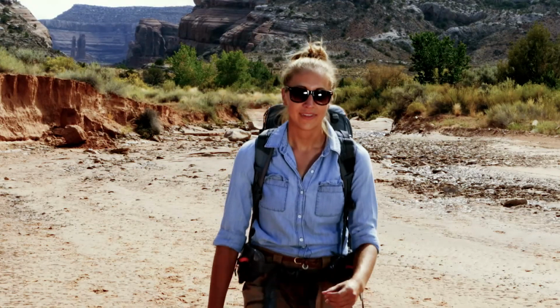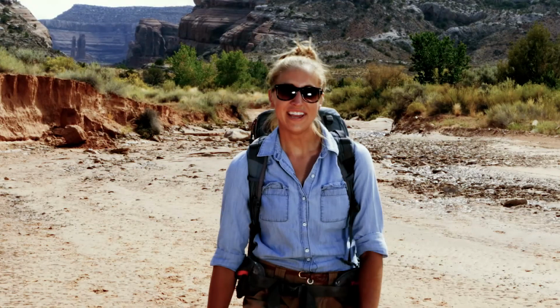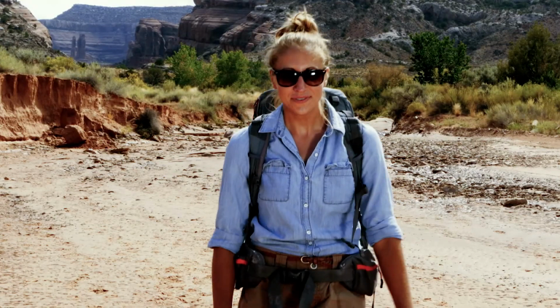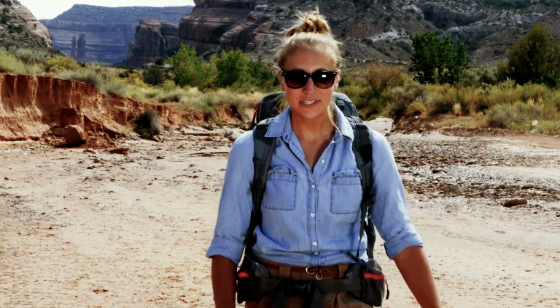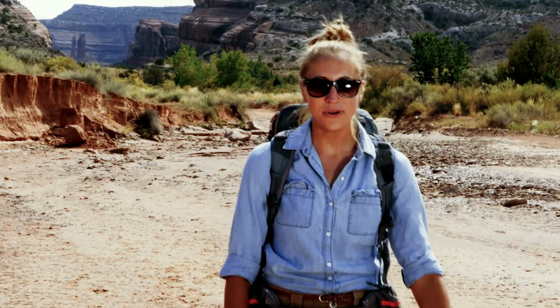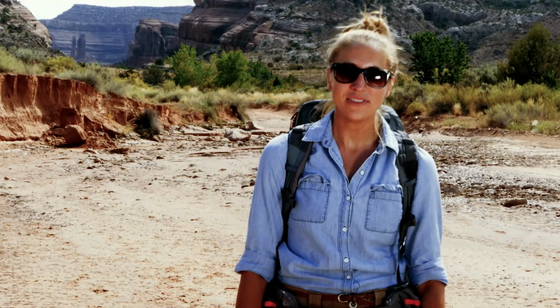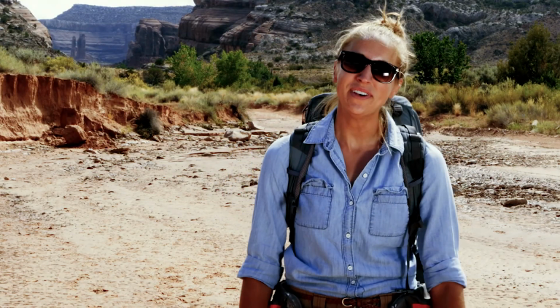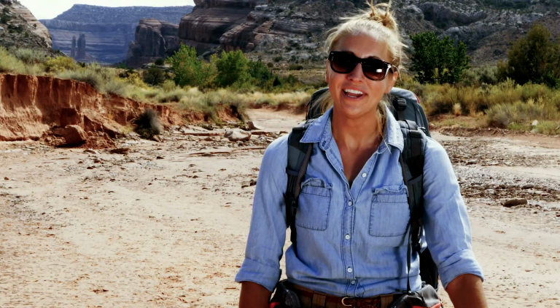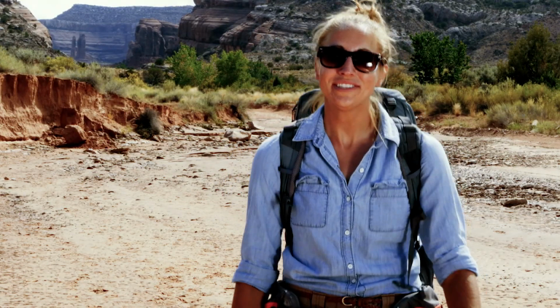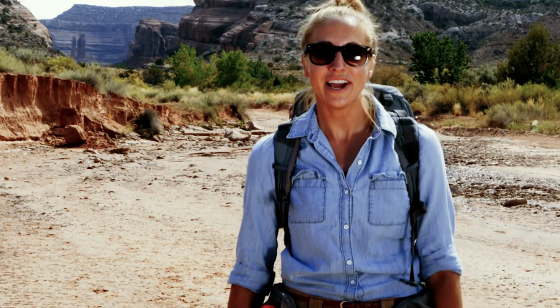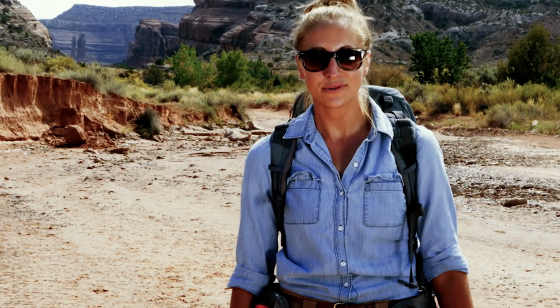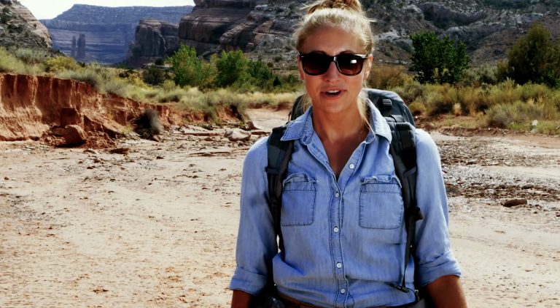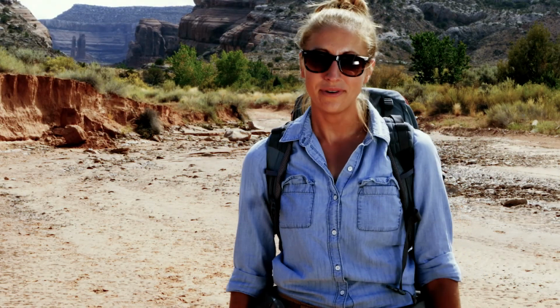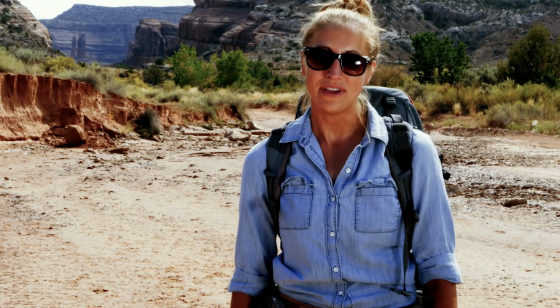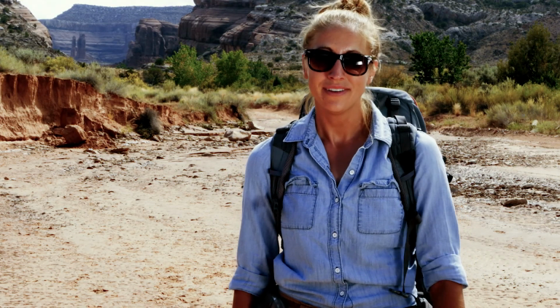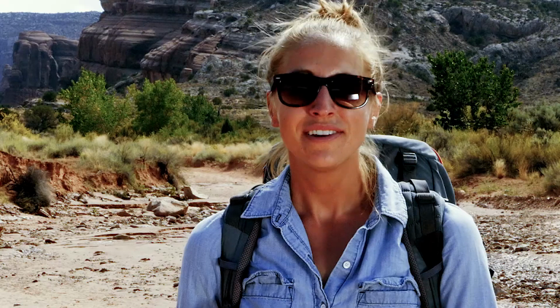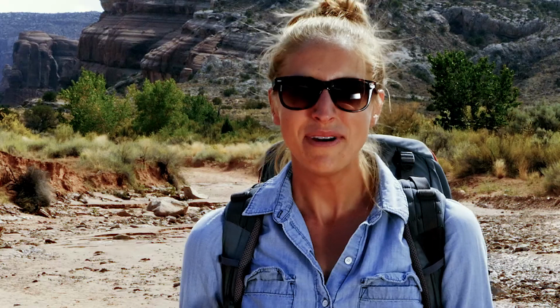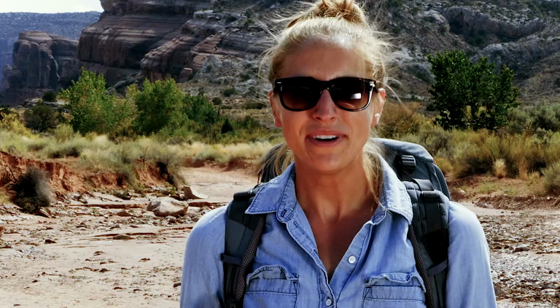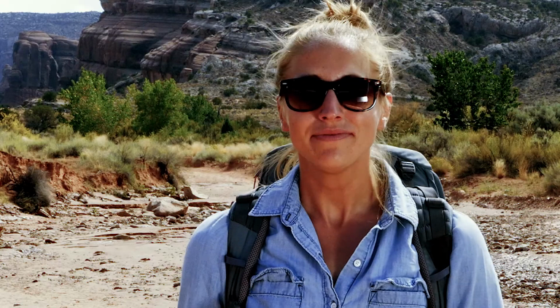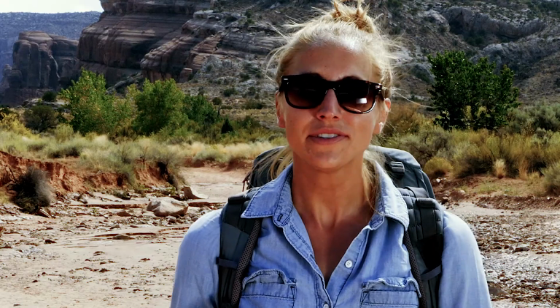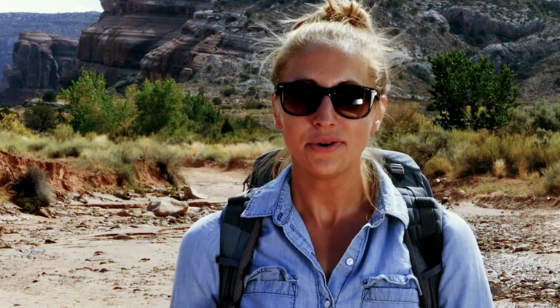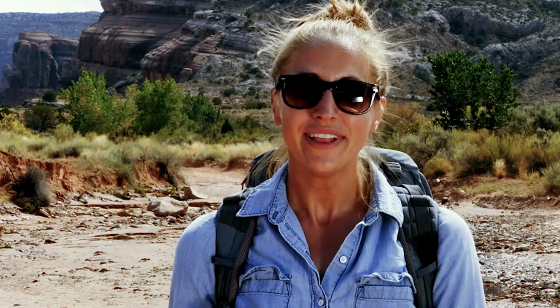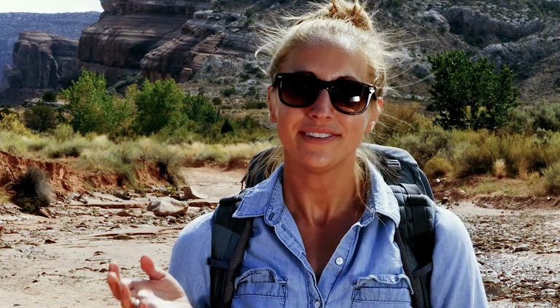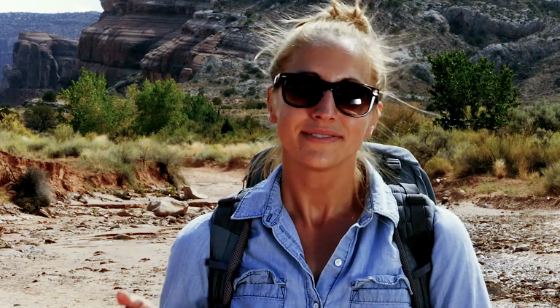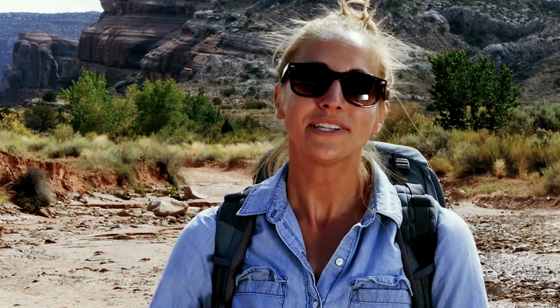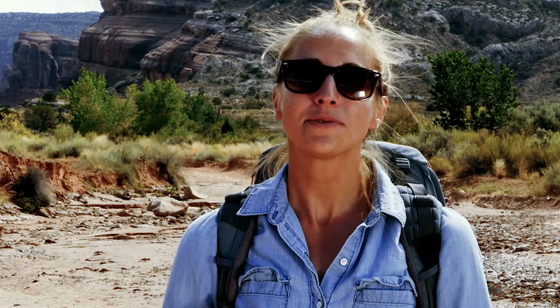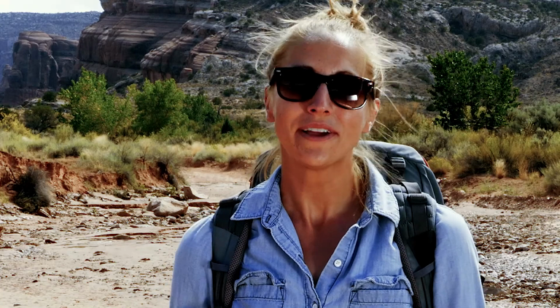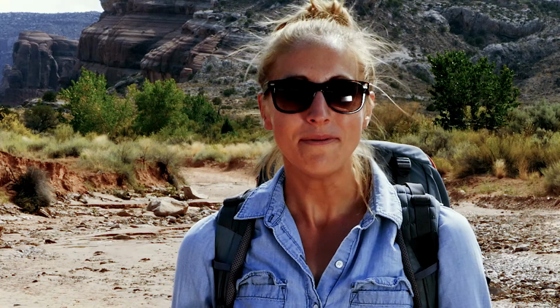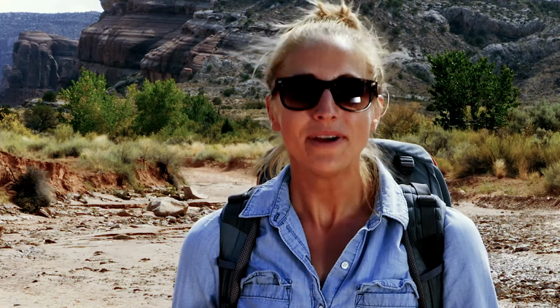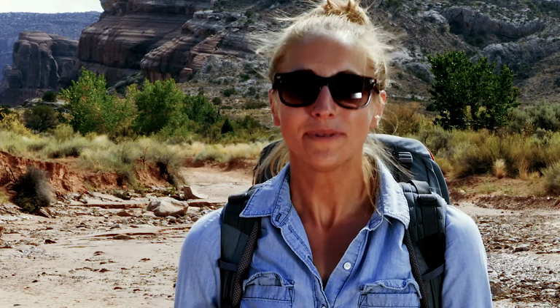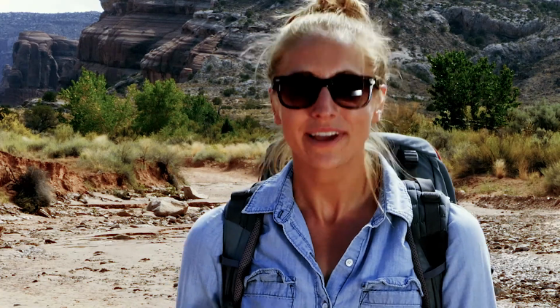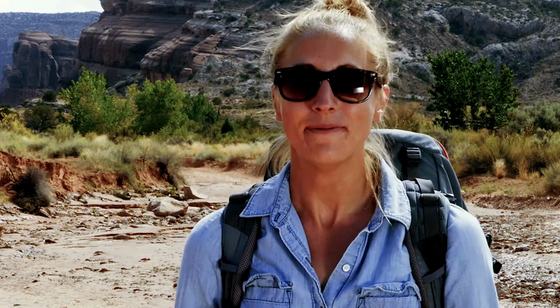Thanks for exploring the Mill Canyon Dinosaur Trail with me. Remember, these are your lands. Let's respect them and protect them.